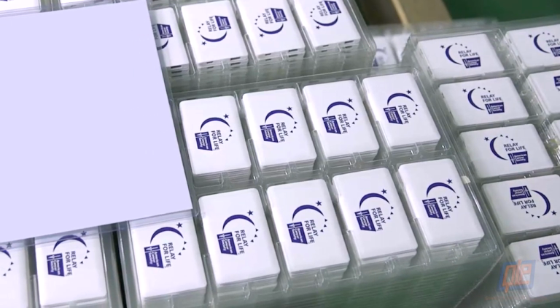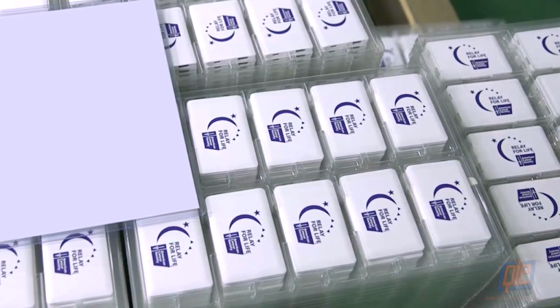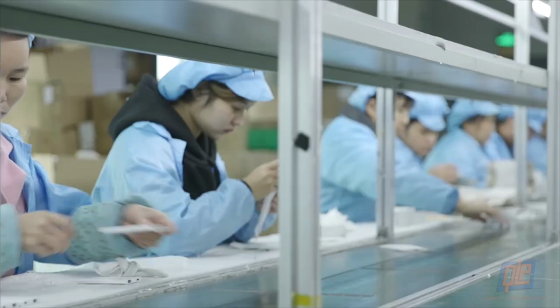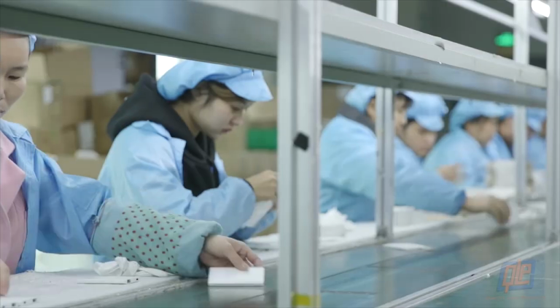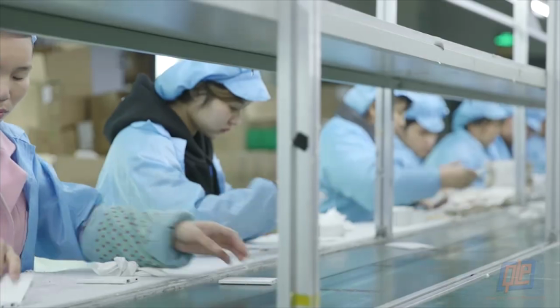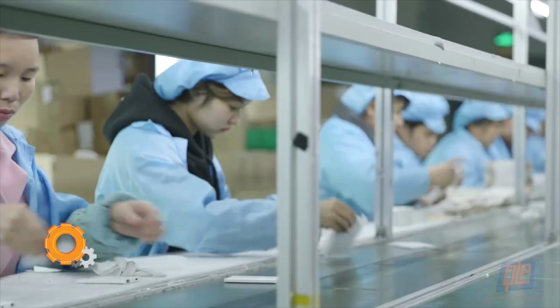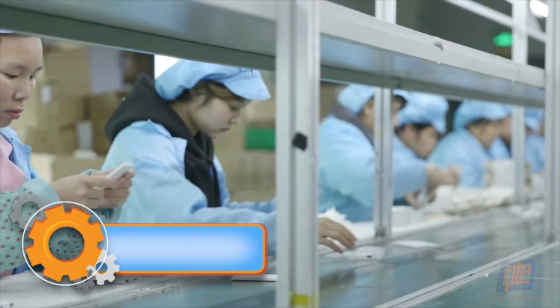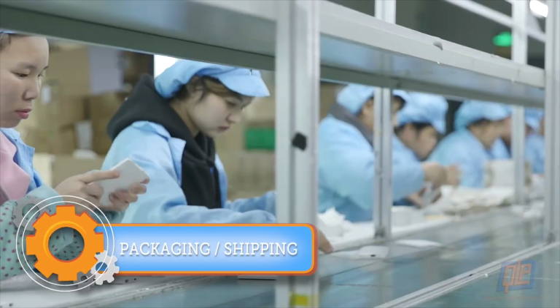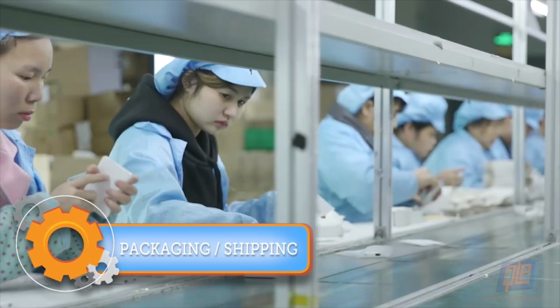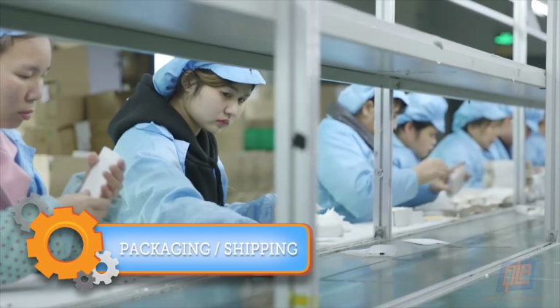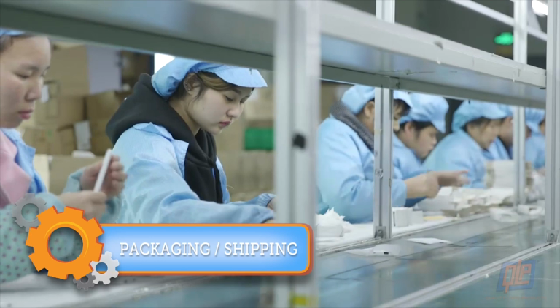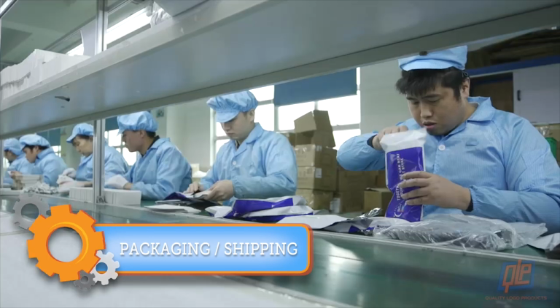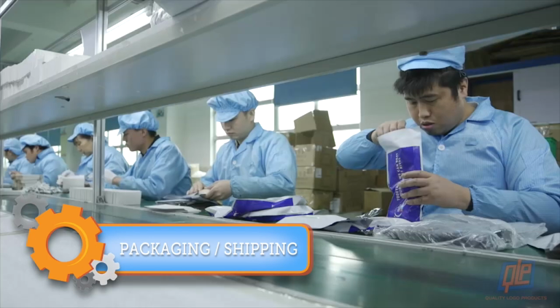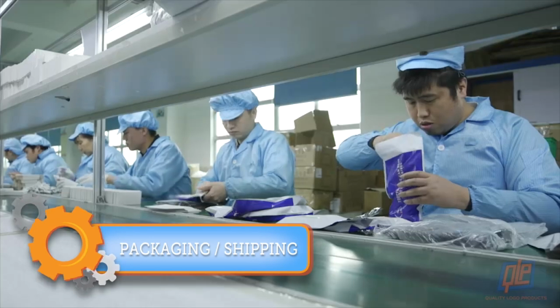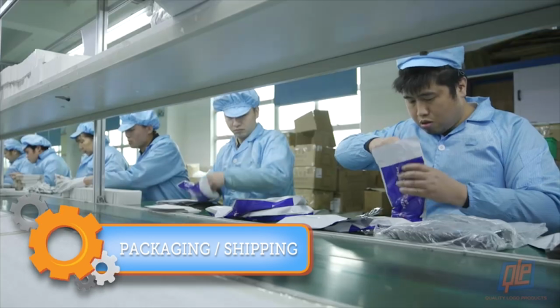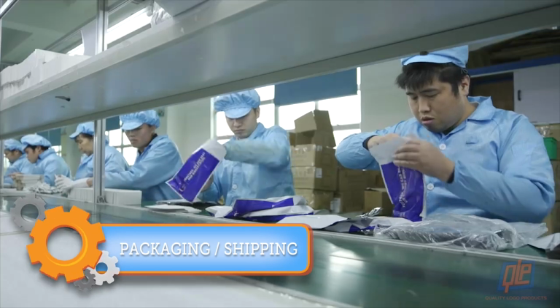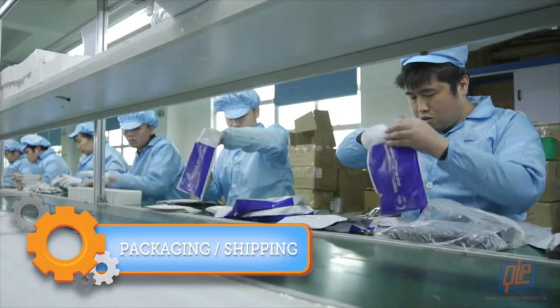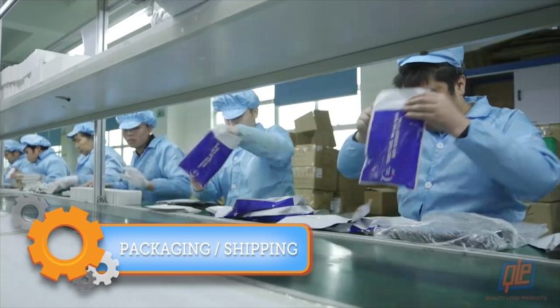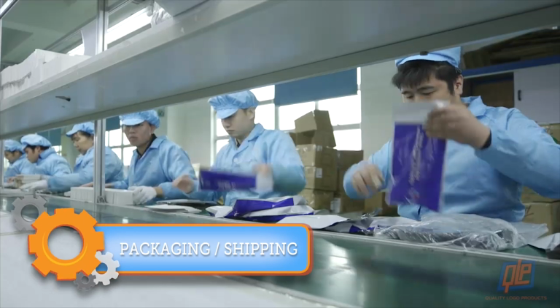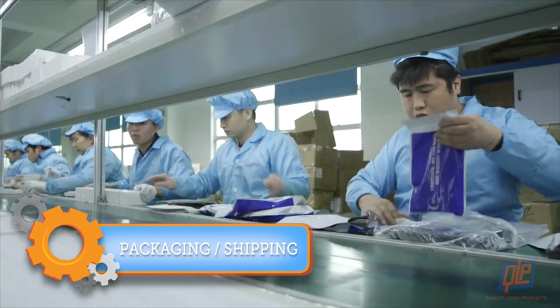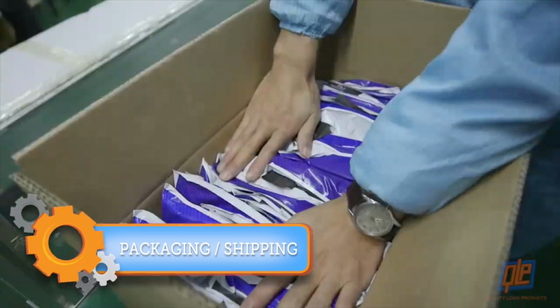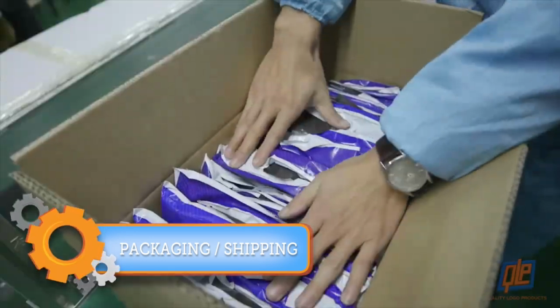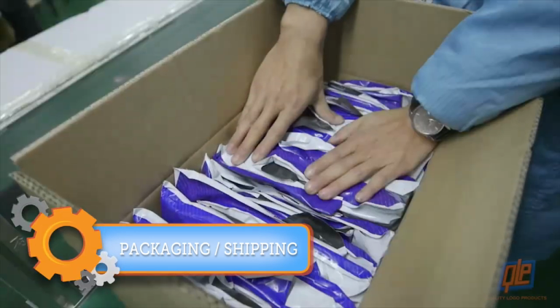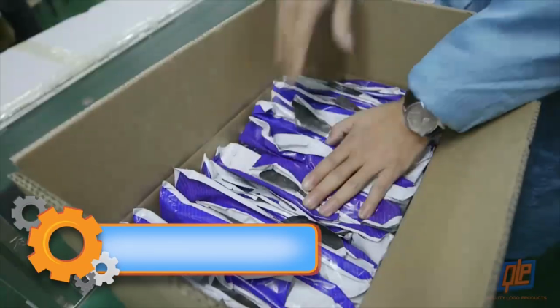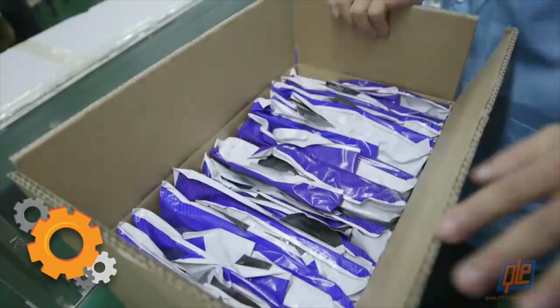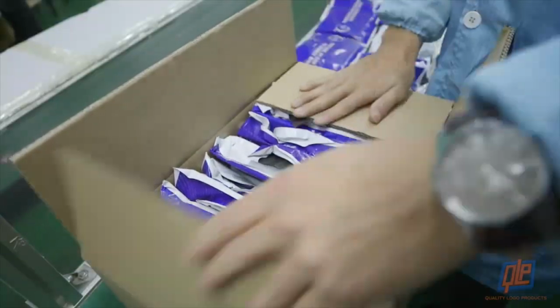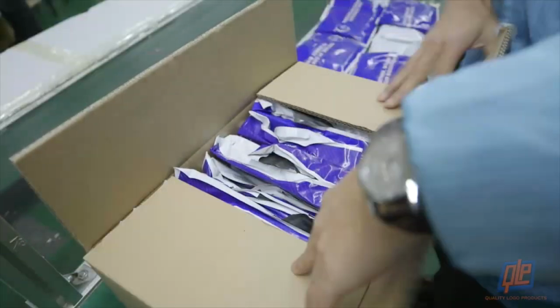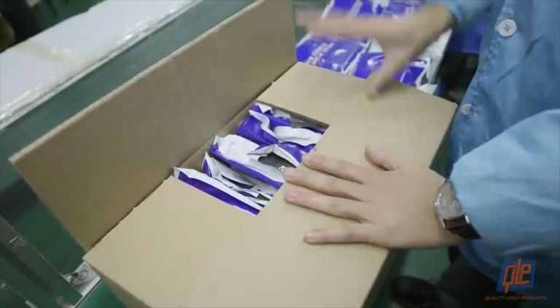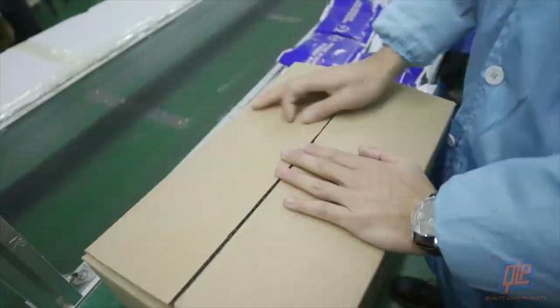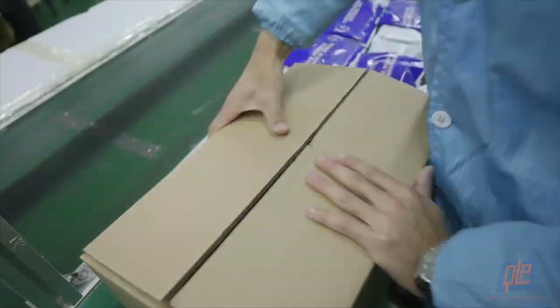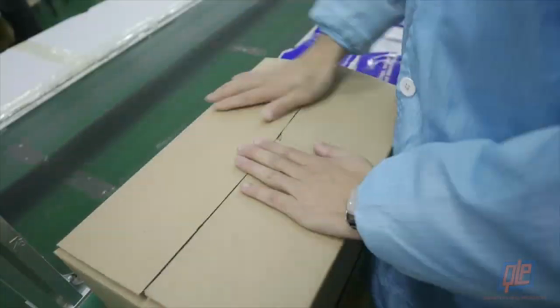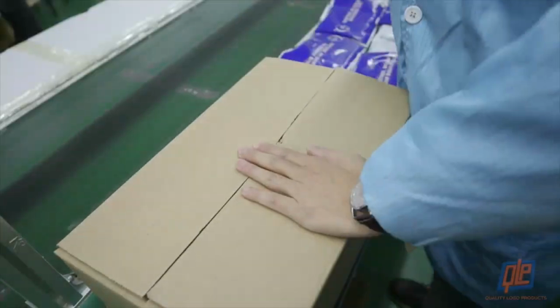The power banks are given one more visual inspection, then packaged, boxed, and shipped all over the world.